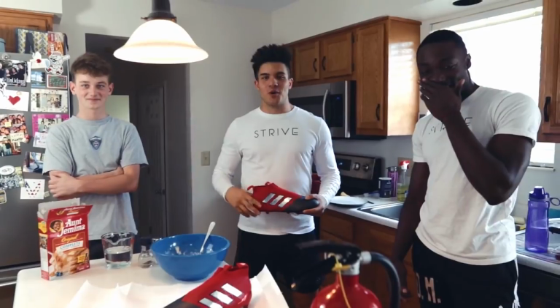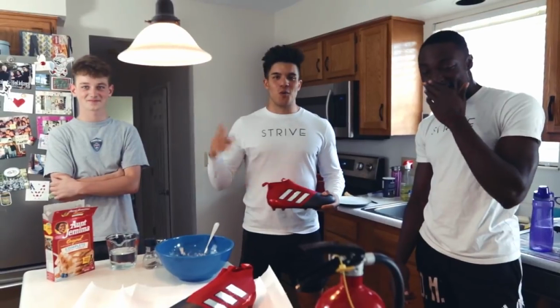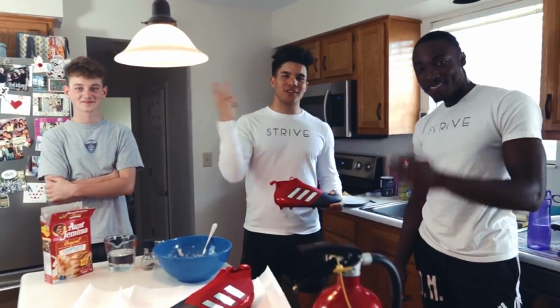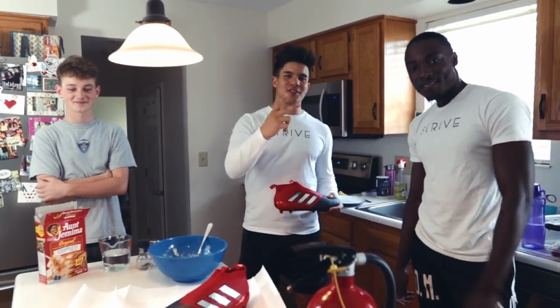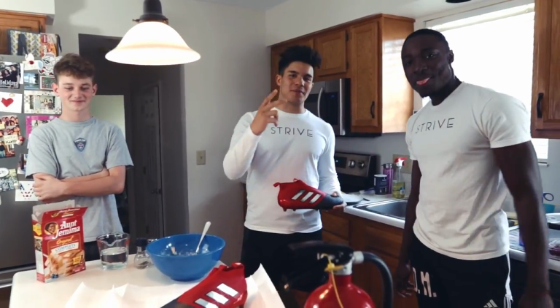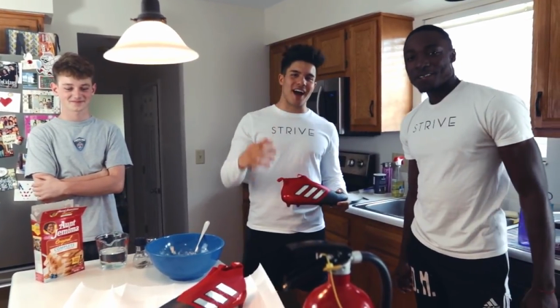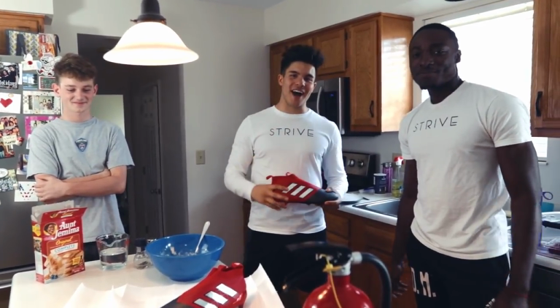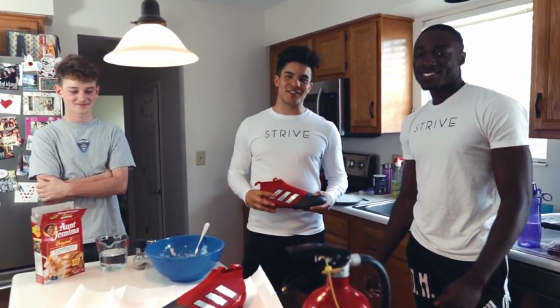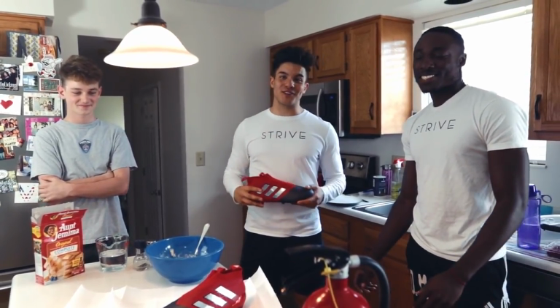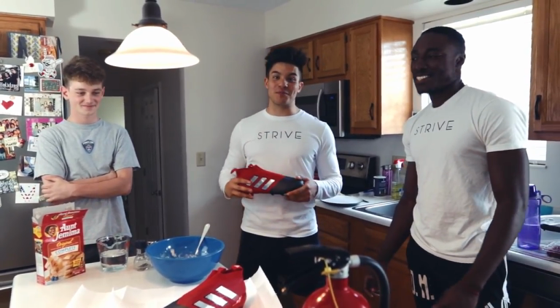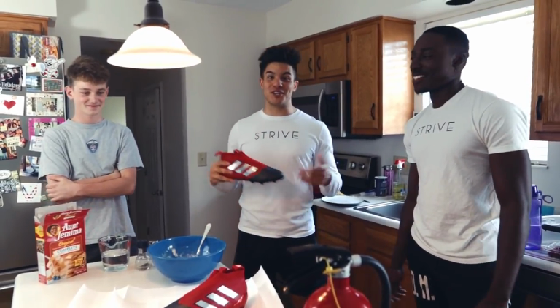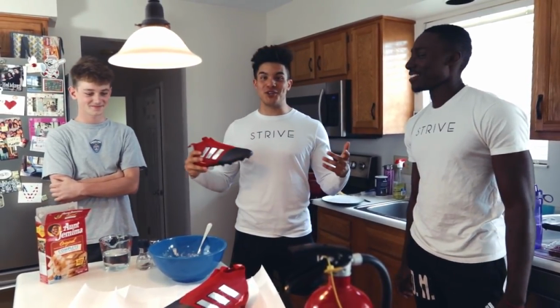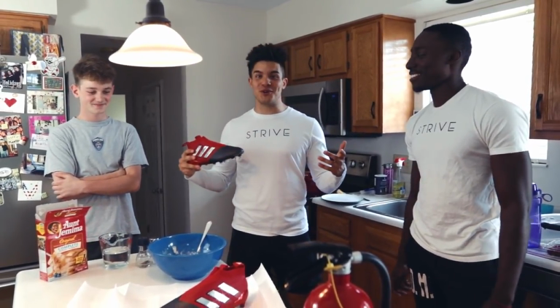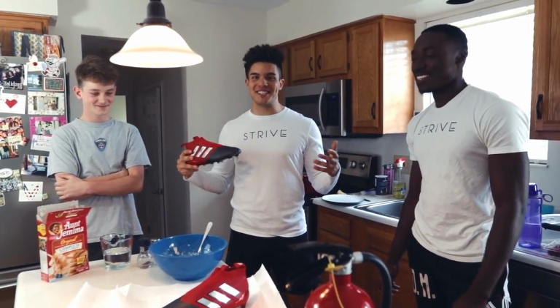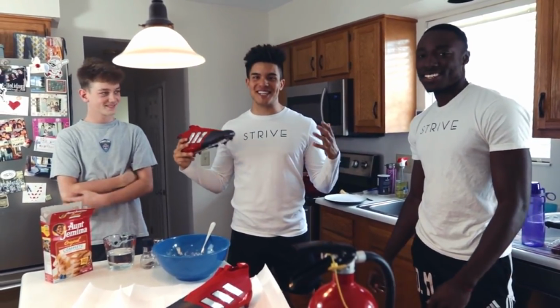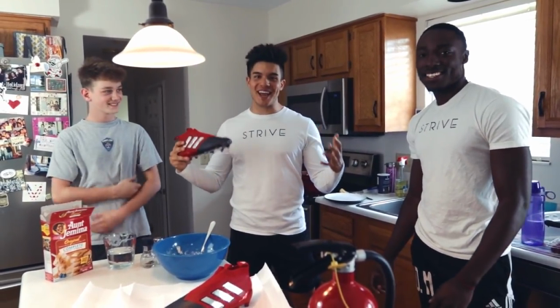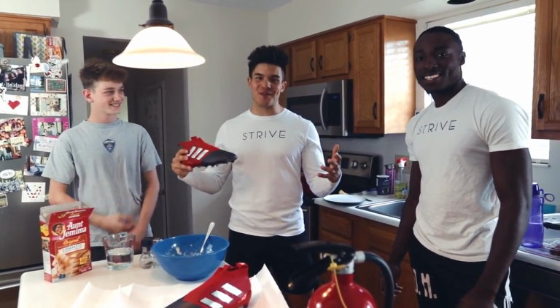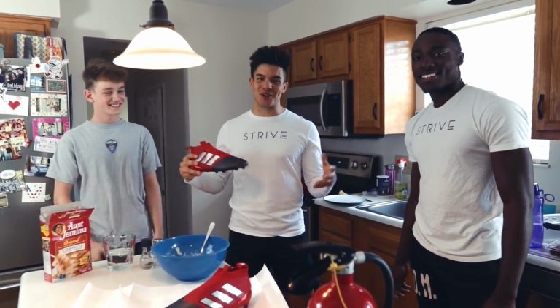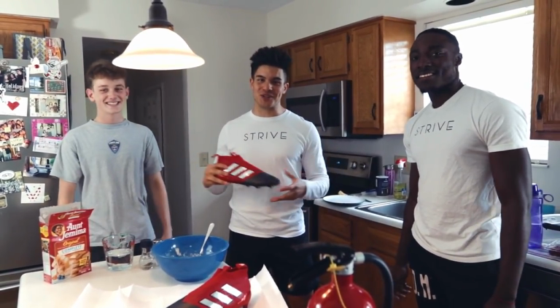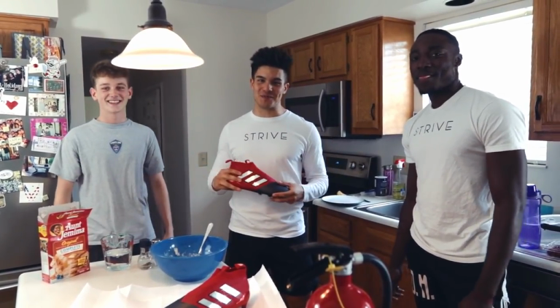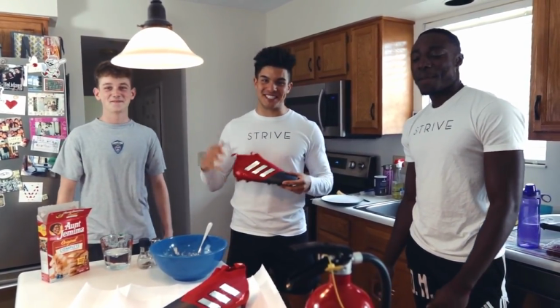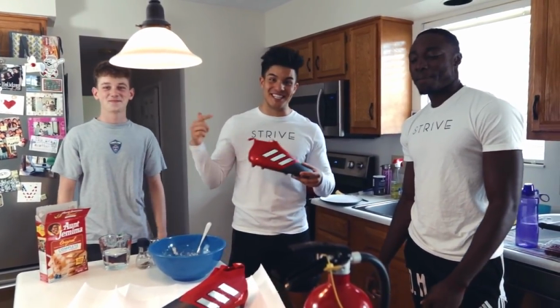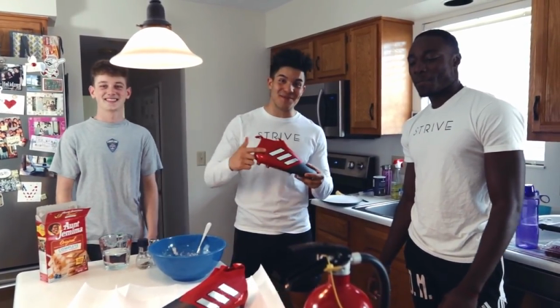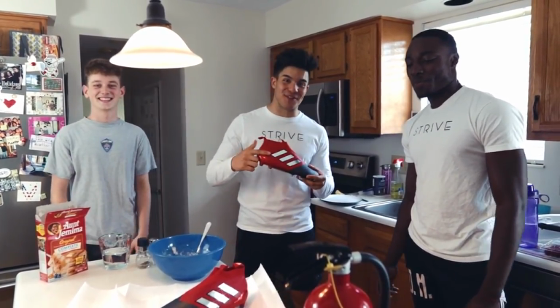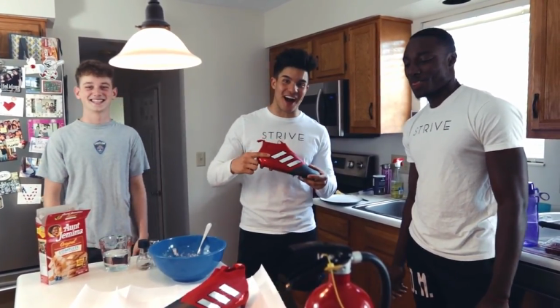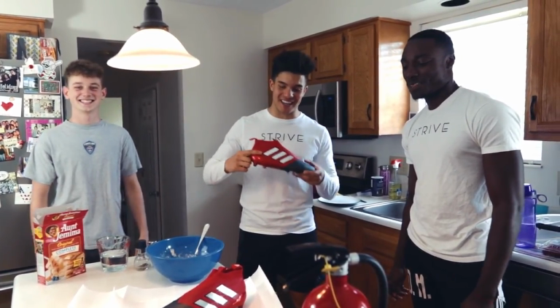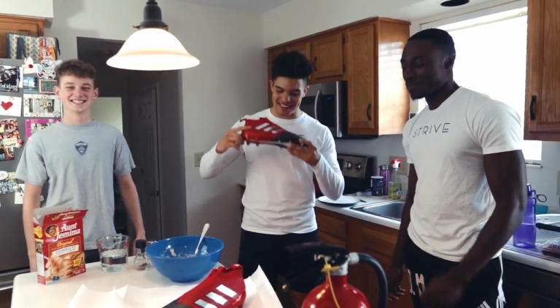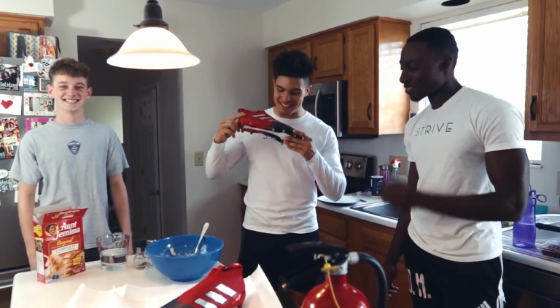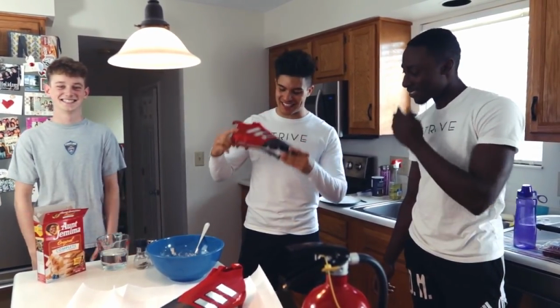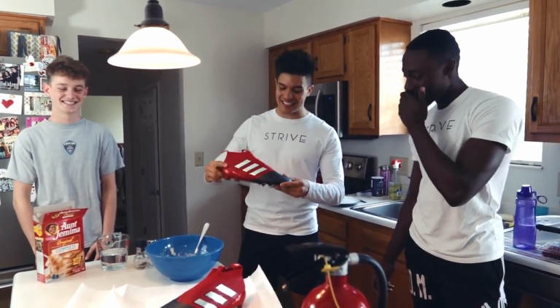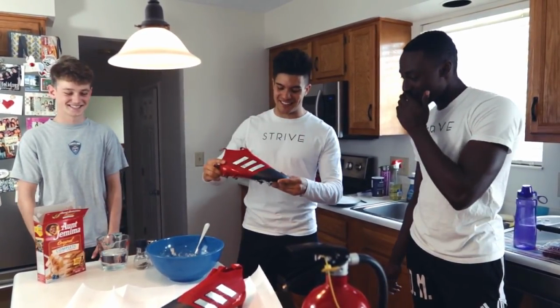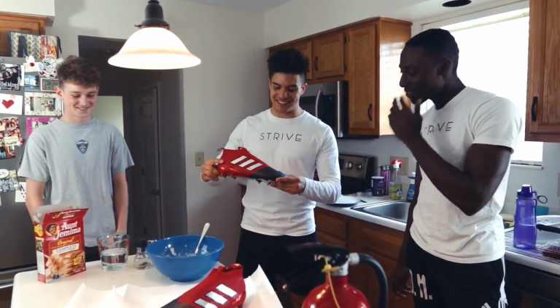What's up guys, it is McHugh and today we're going to be deep frying these cleats.